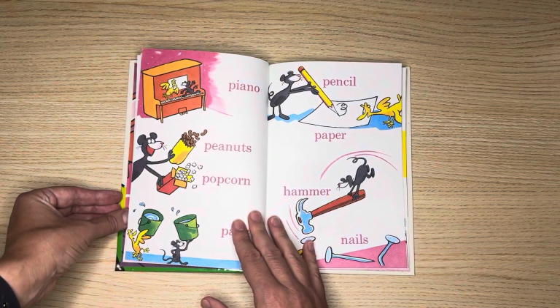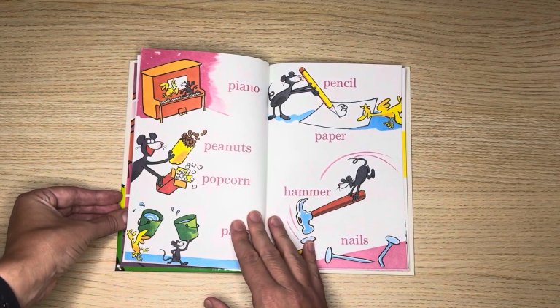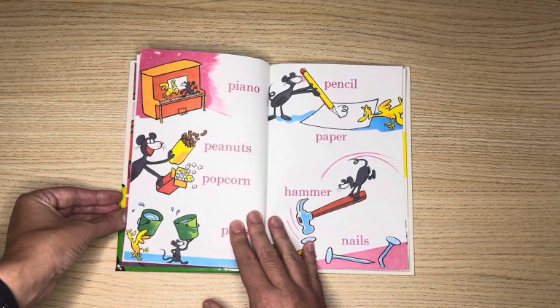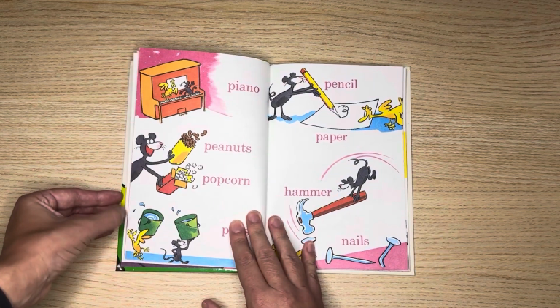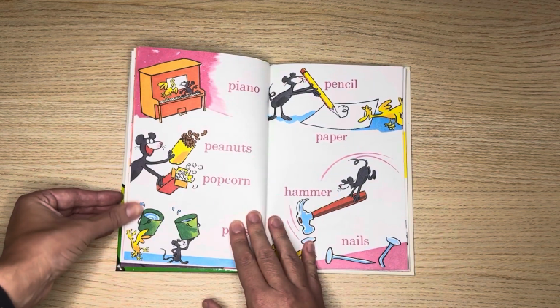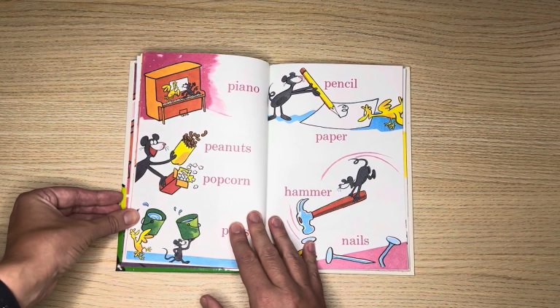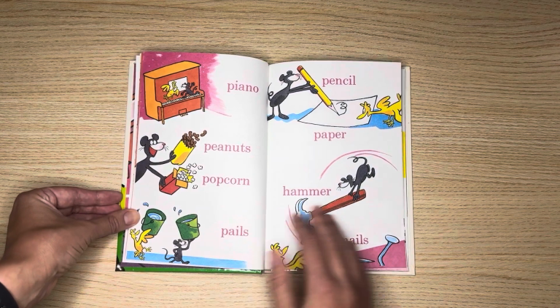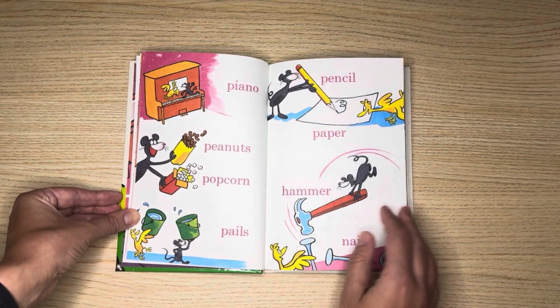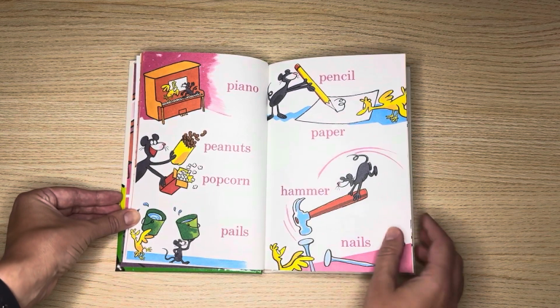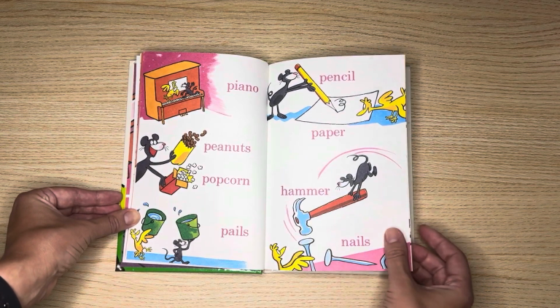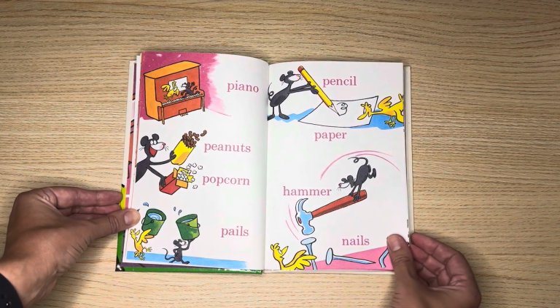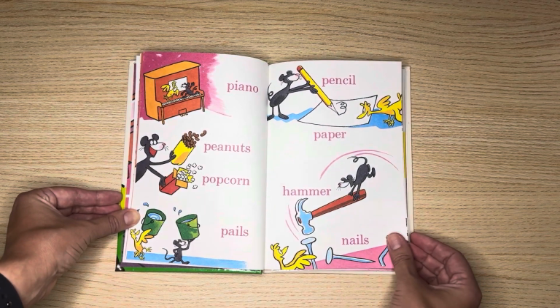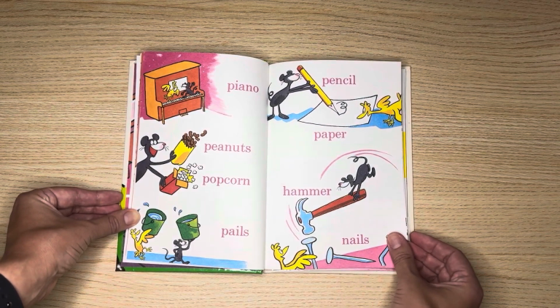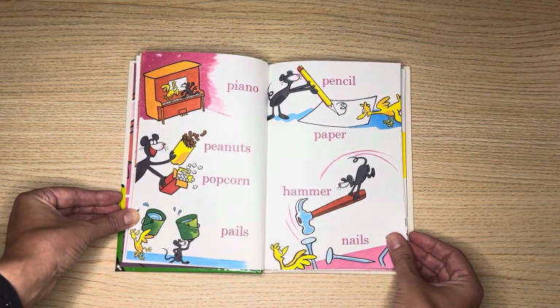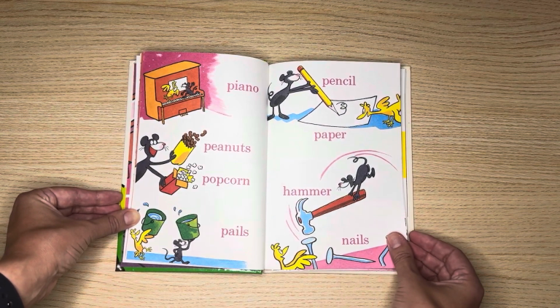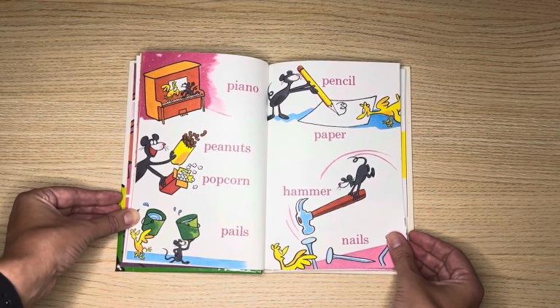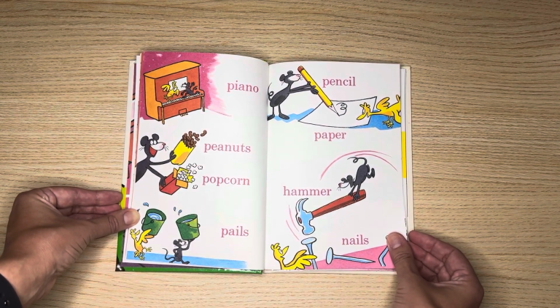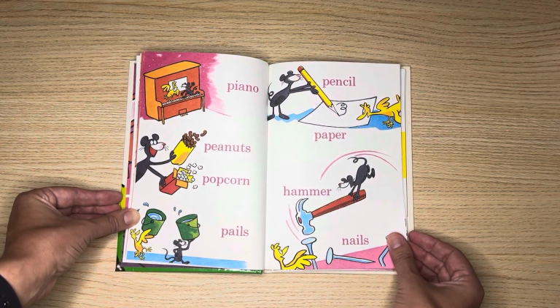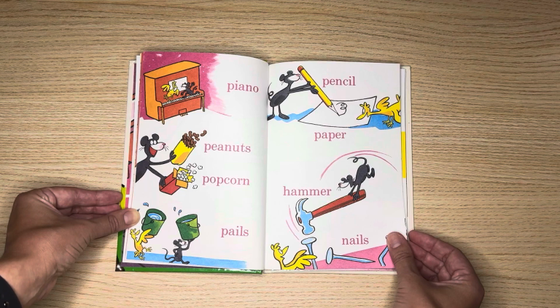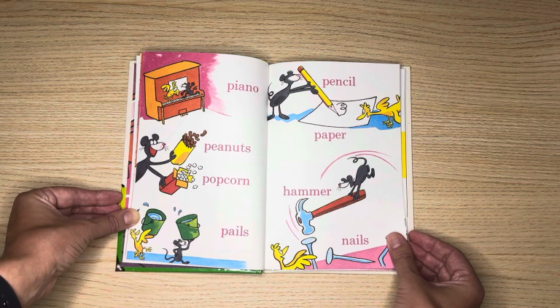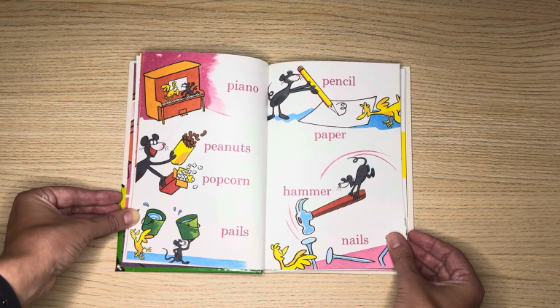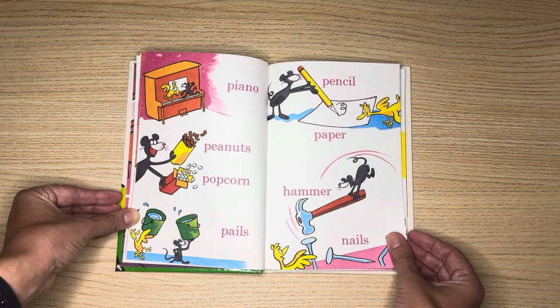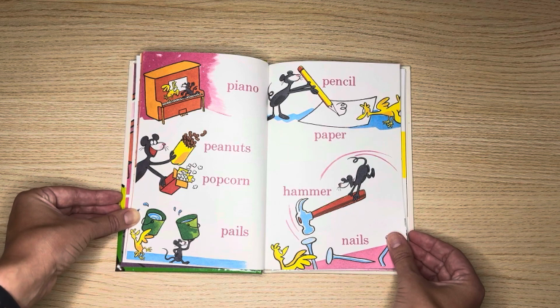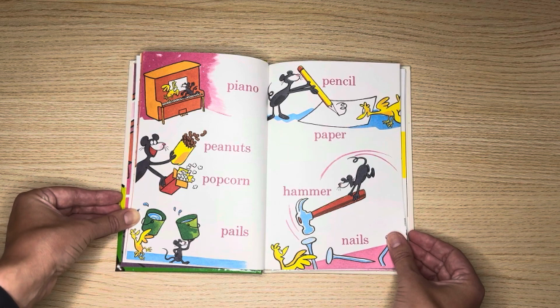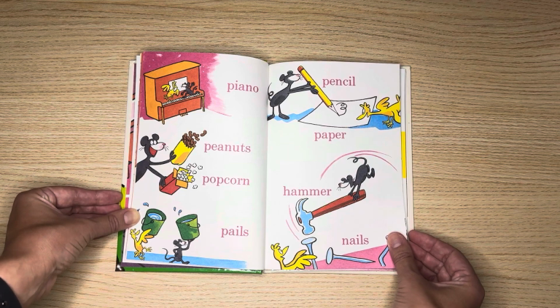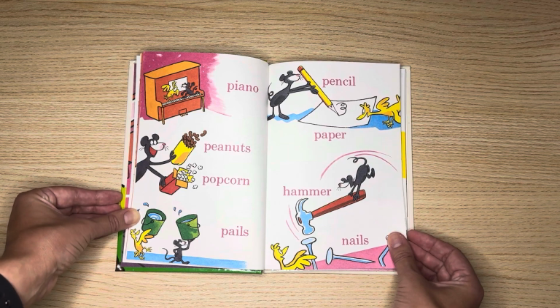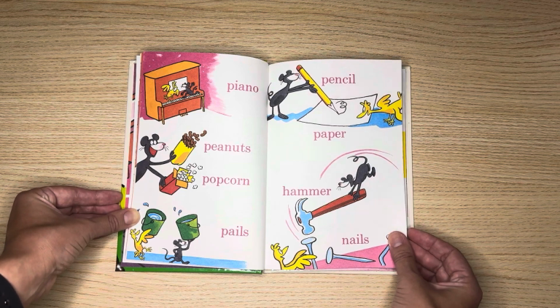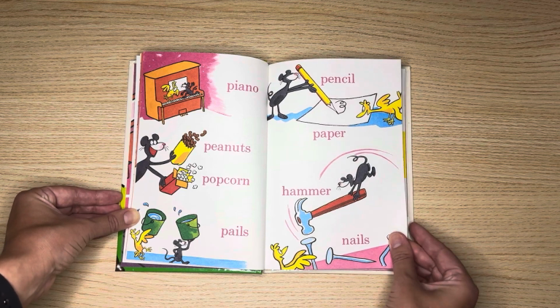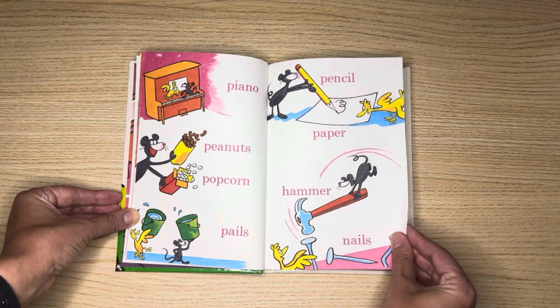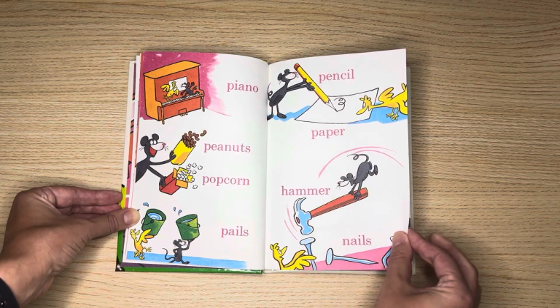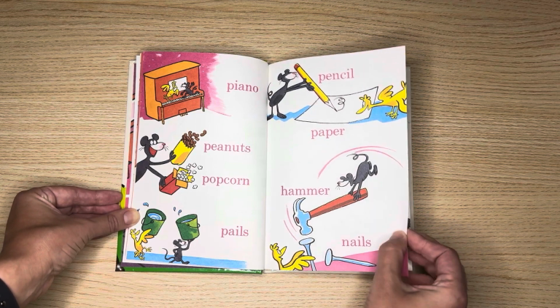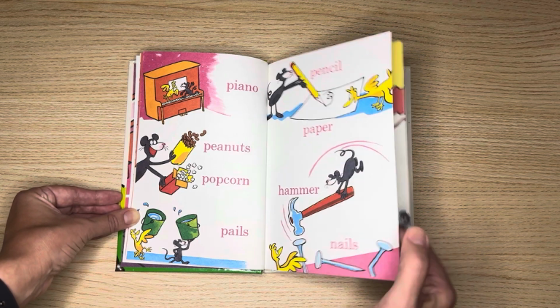Piano, peanuts, popcorn, pails, pencil, paper, hammer, nails.